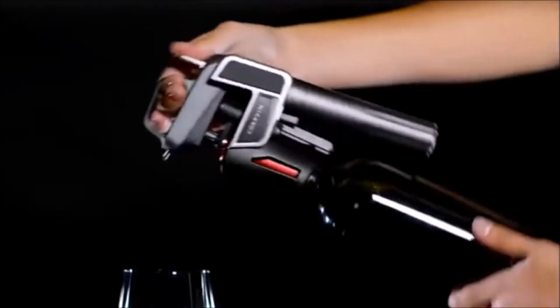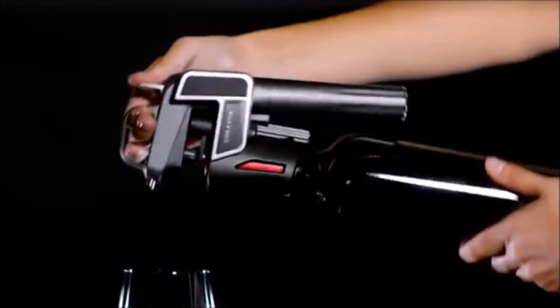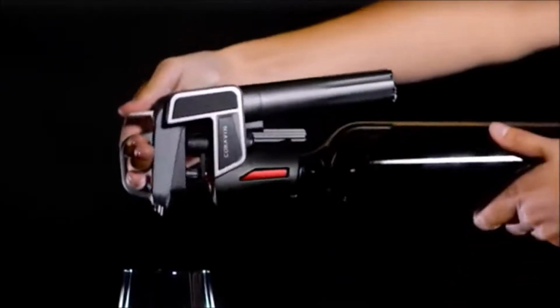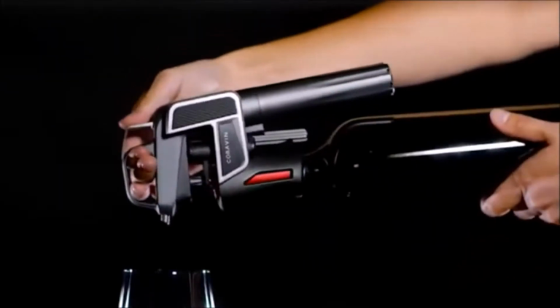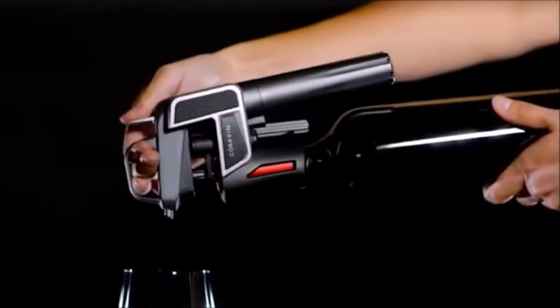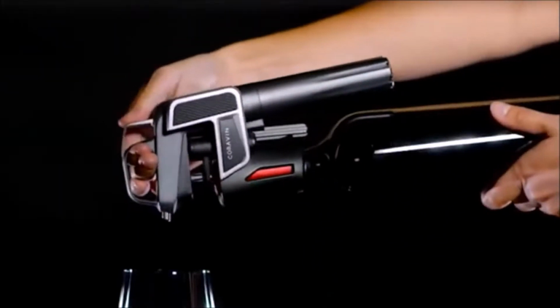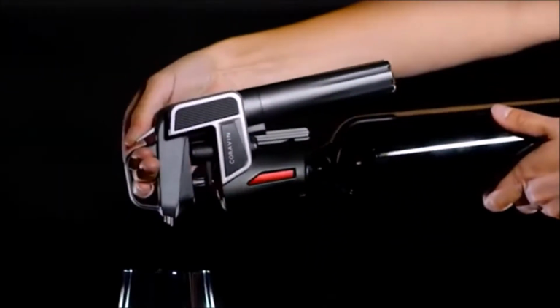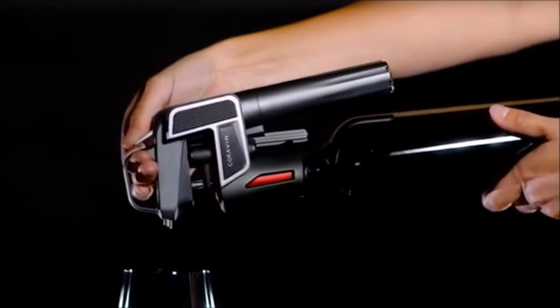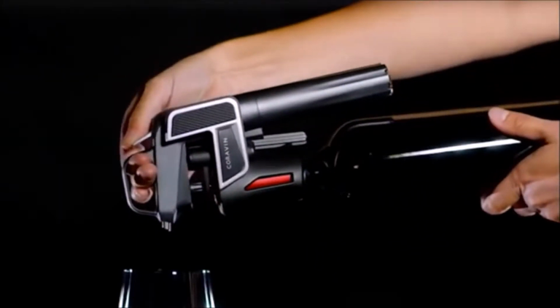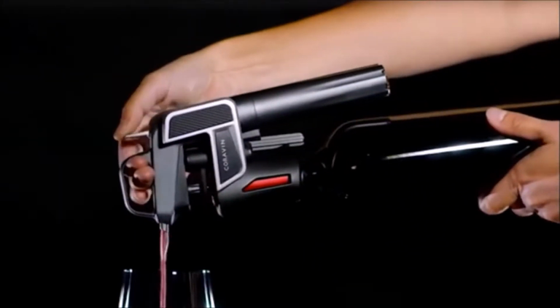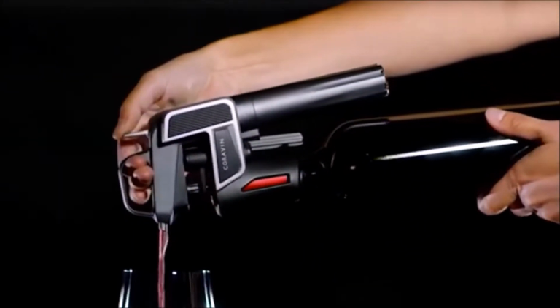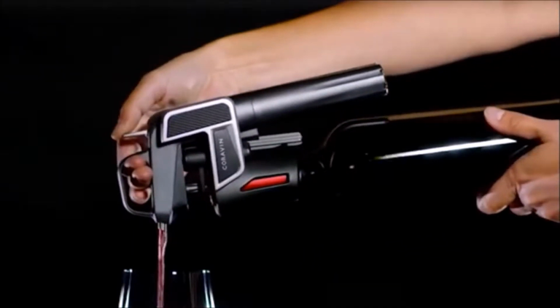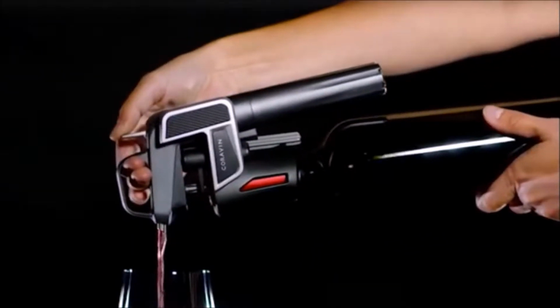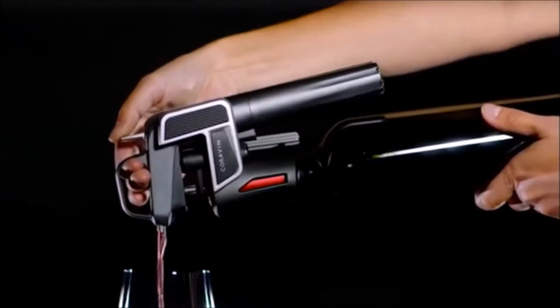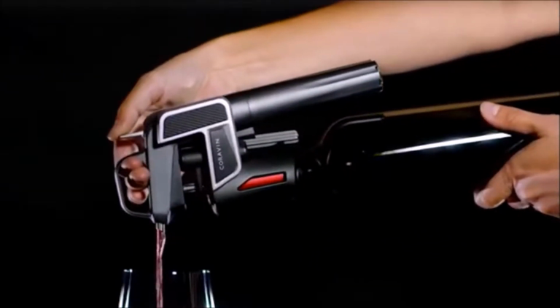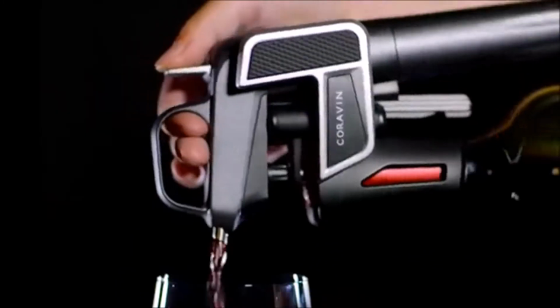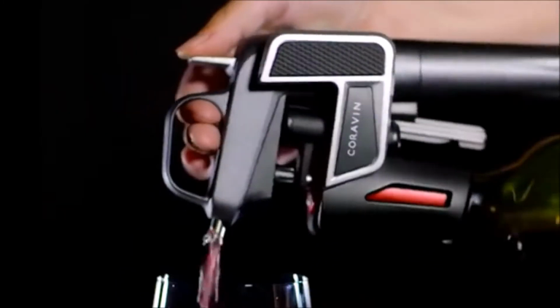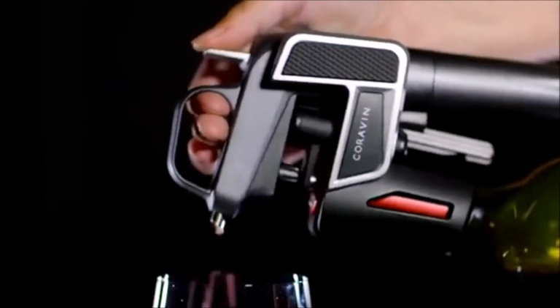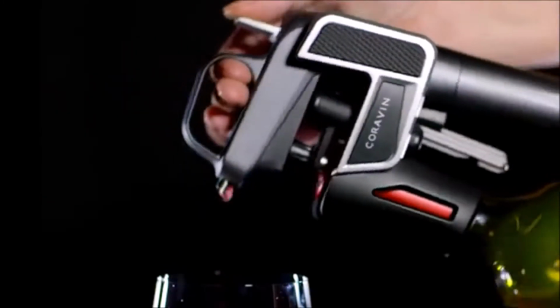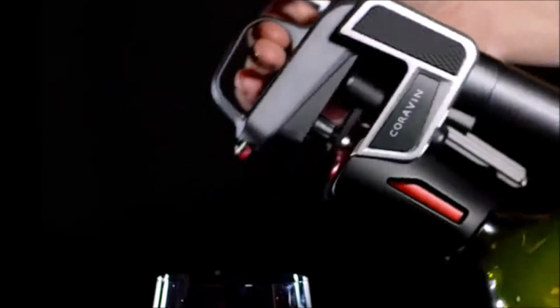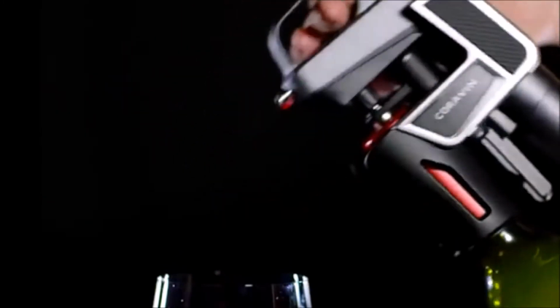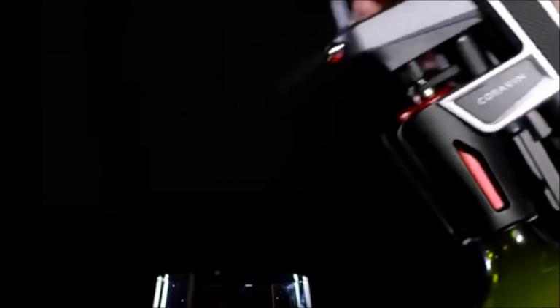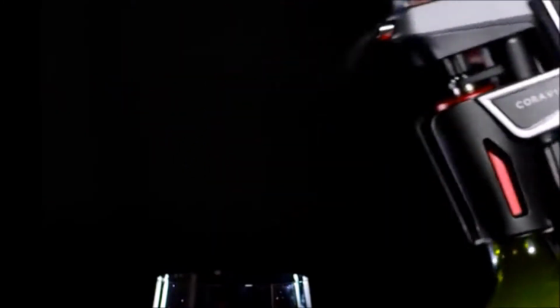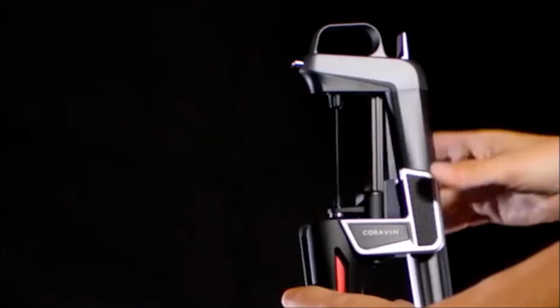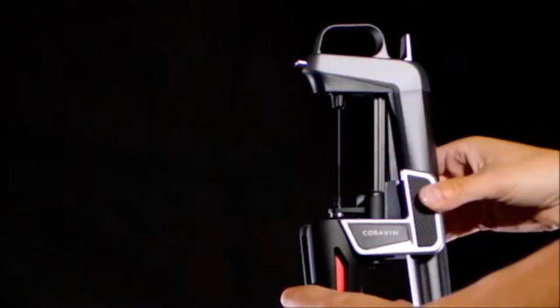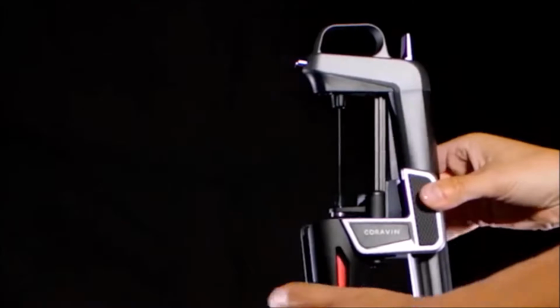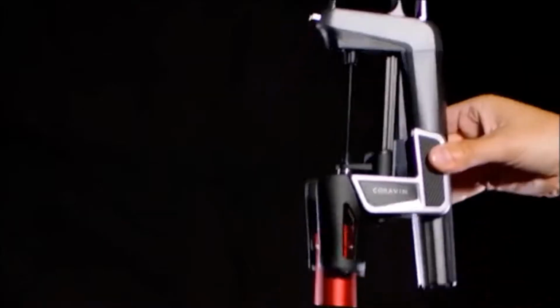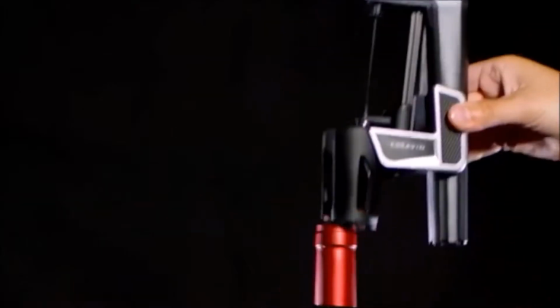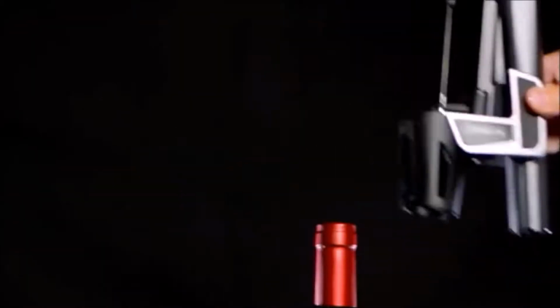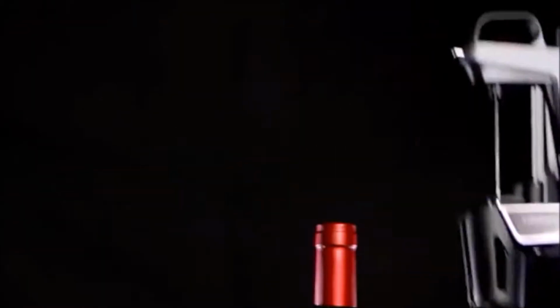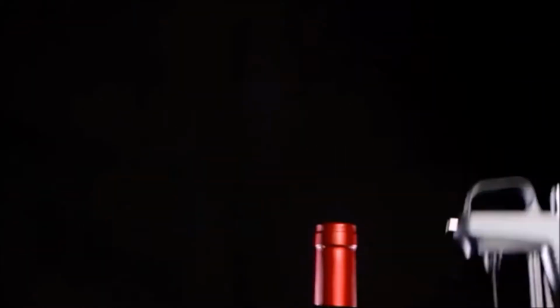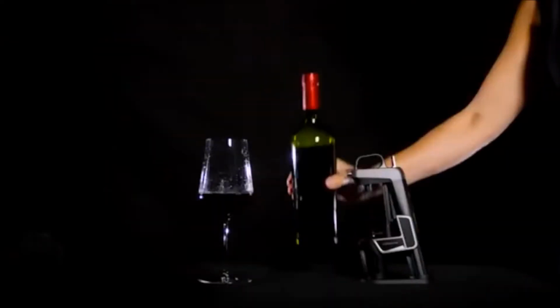72. Wine Saver. Inserts a thin hollow needle through the cork to access the wine.